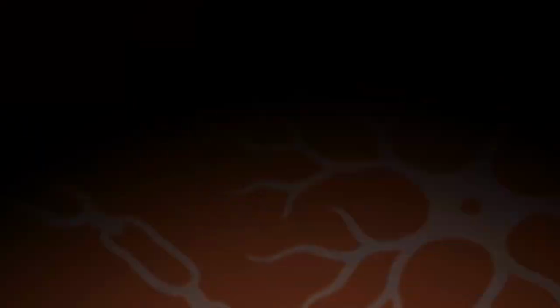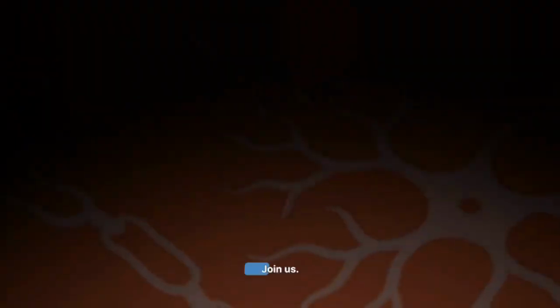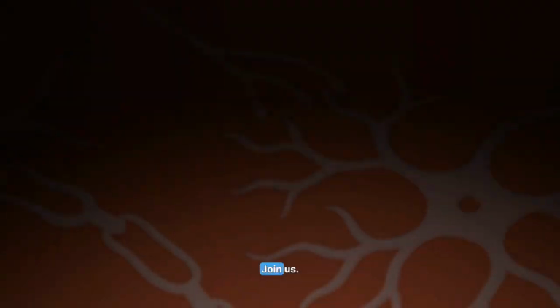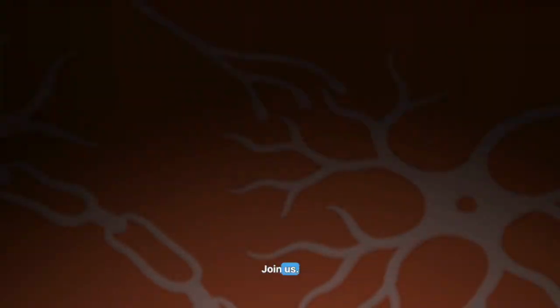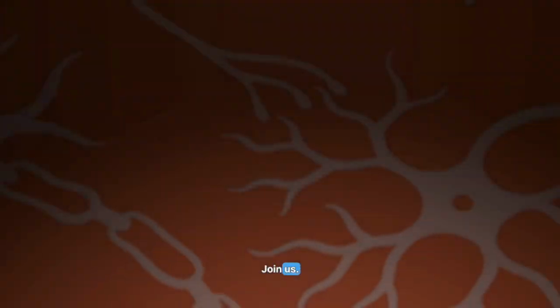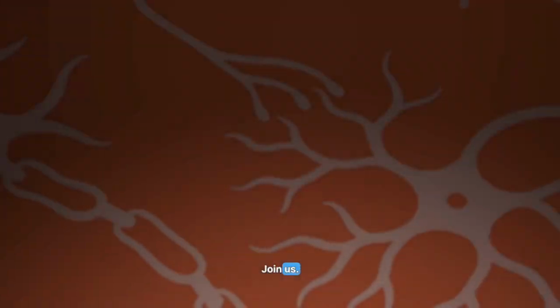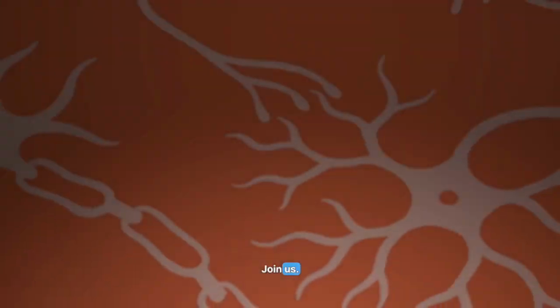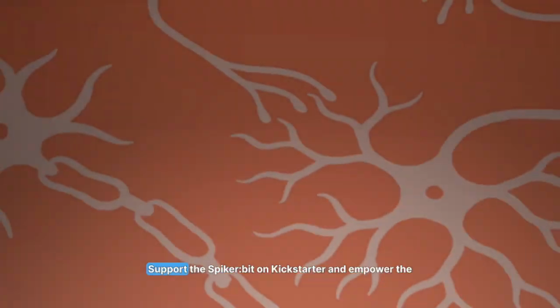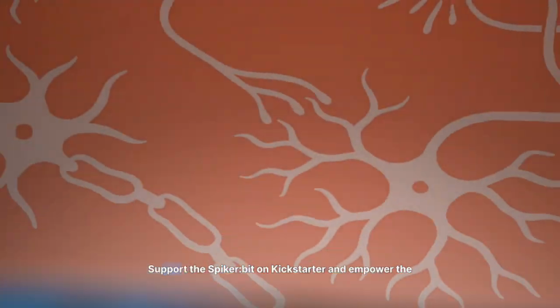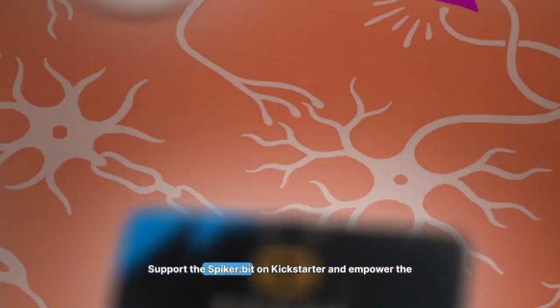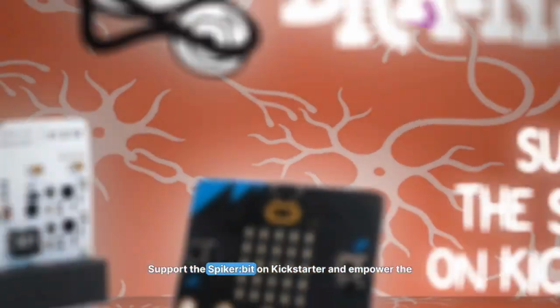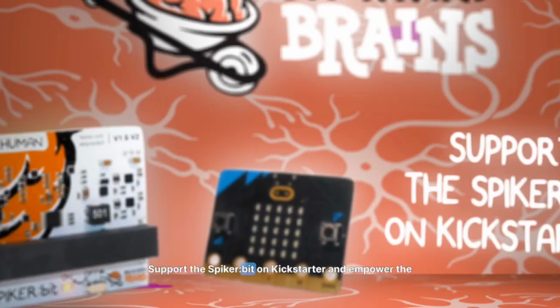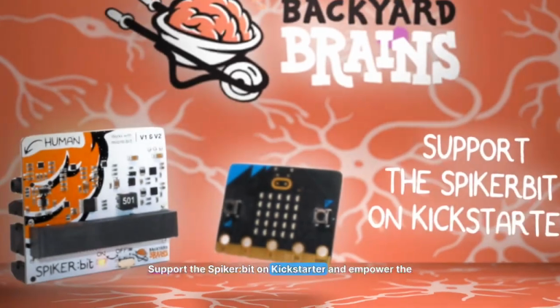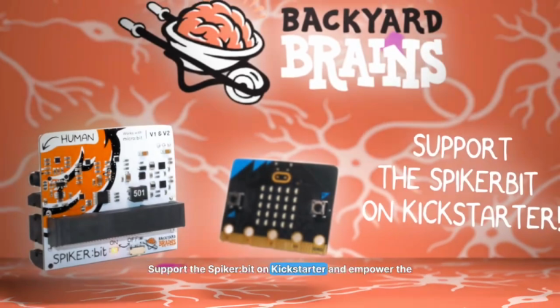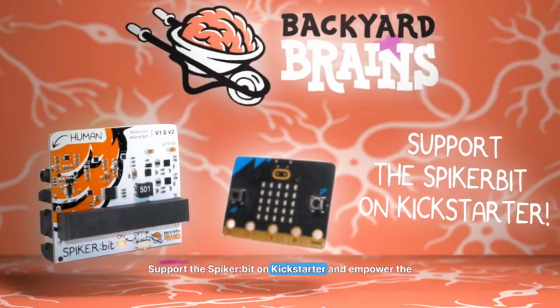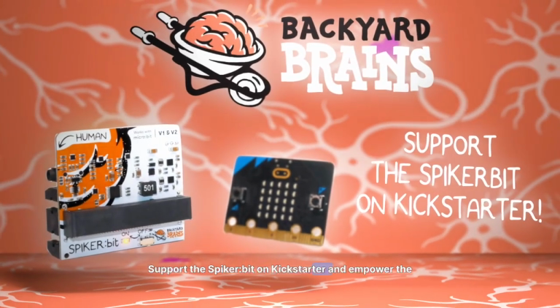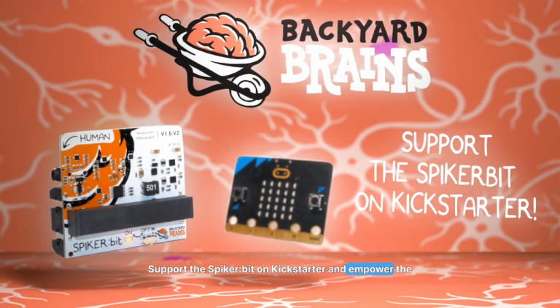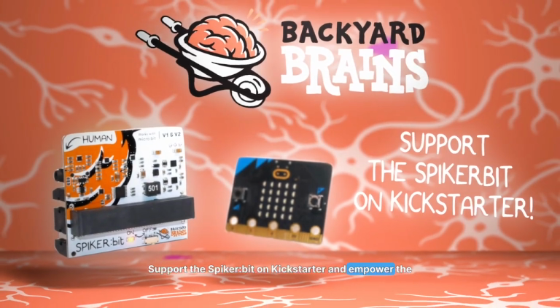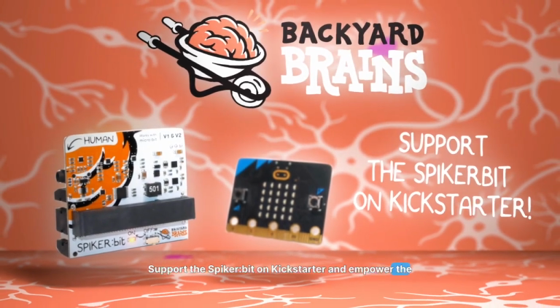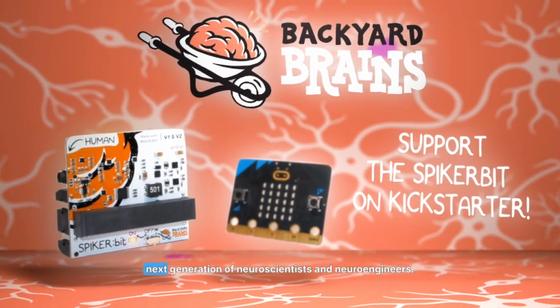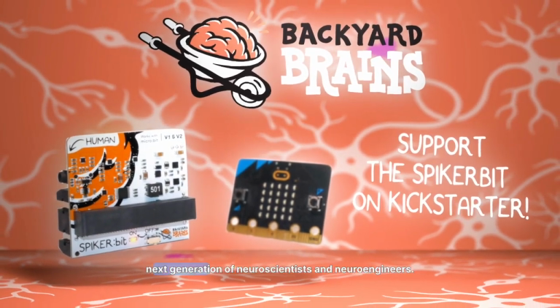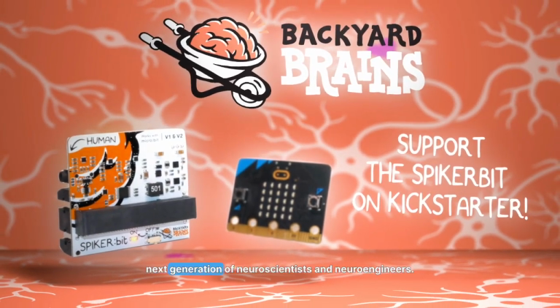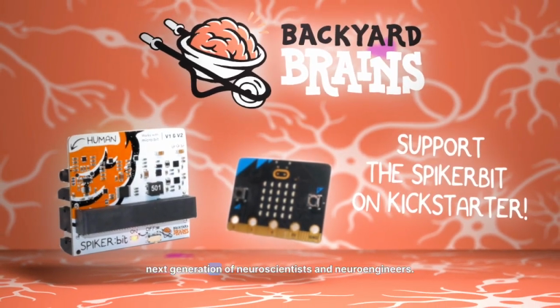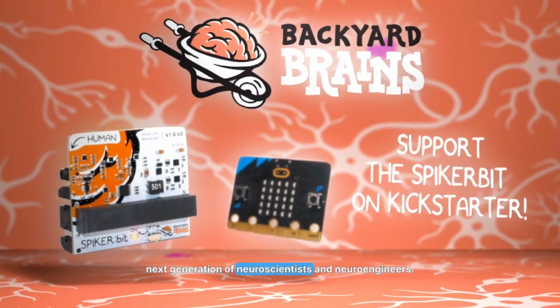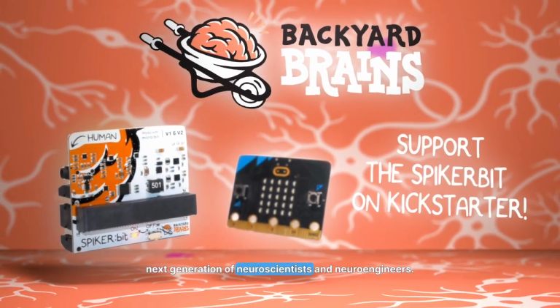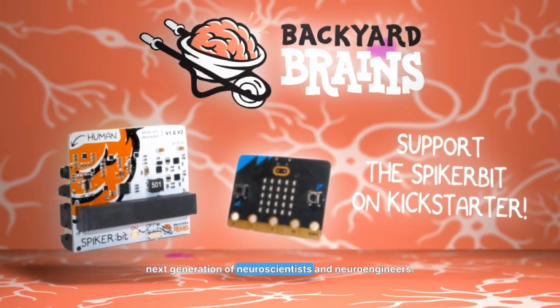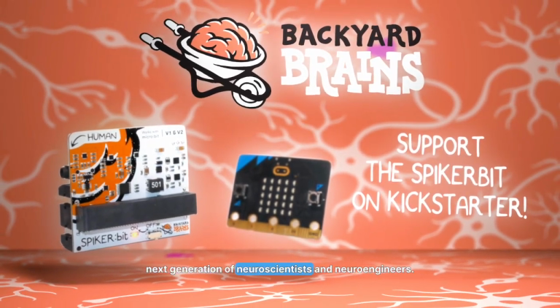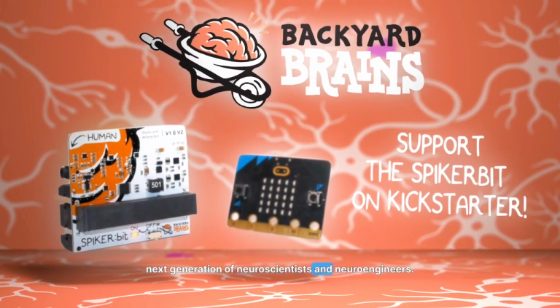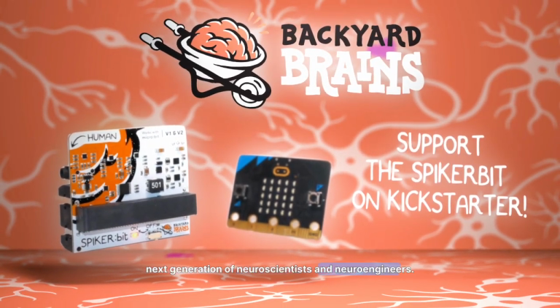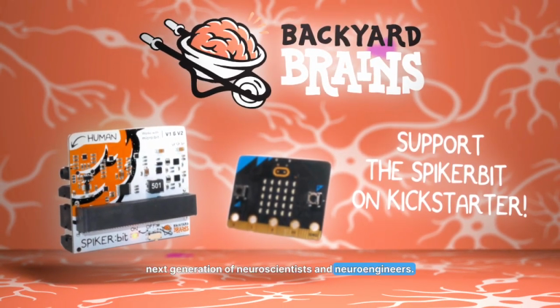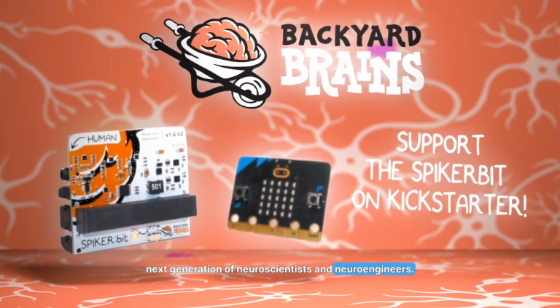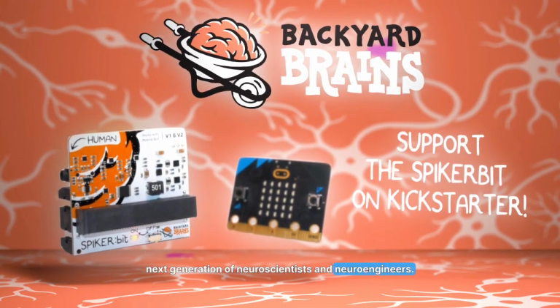Join us. Support the Spyker bit on Kickstarter, and empower the next generation of neuroscientists and neuroengineers.